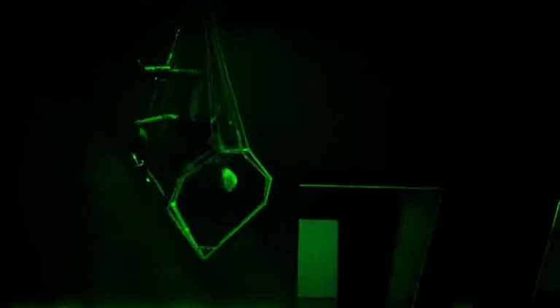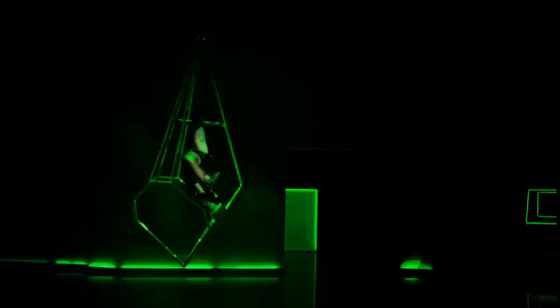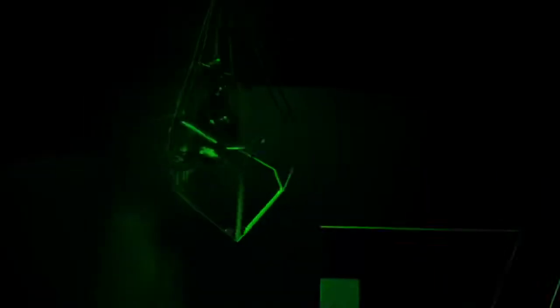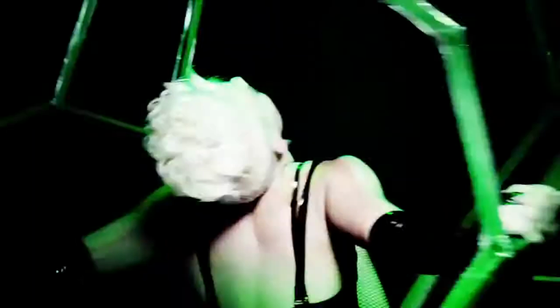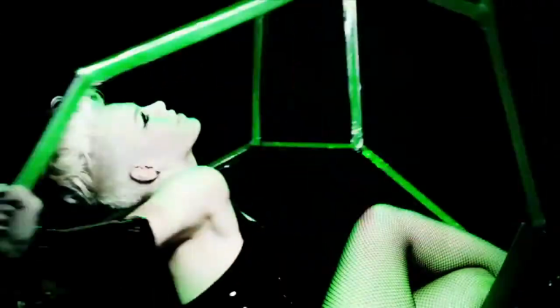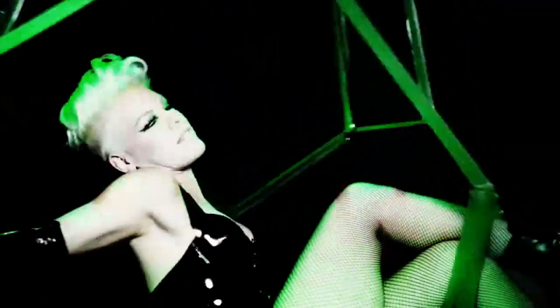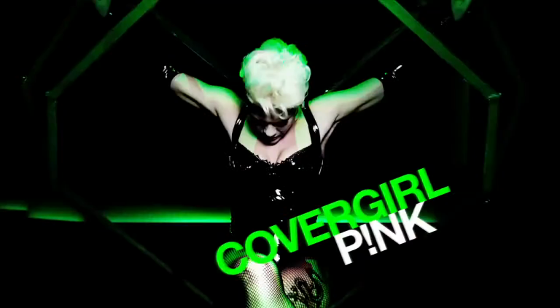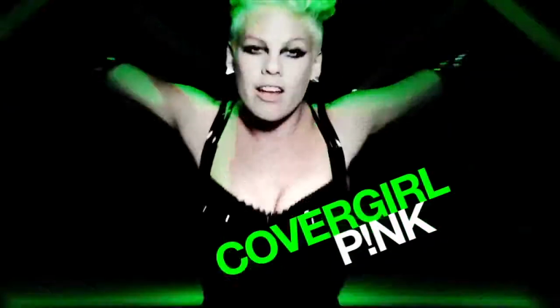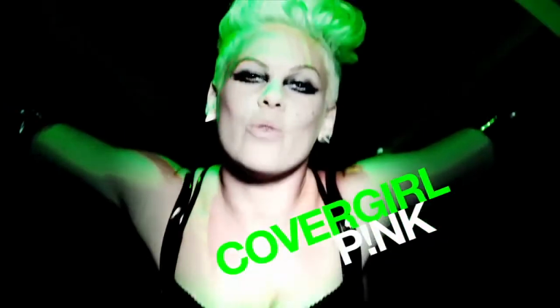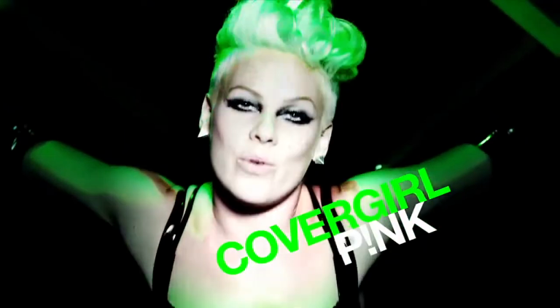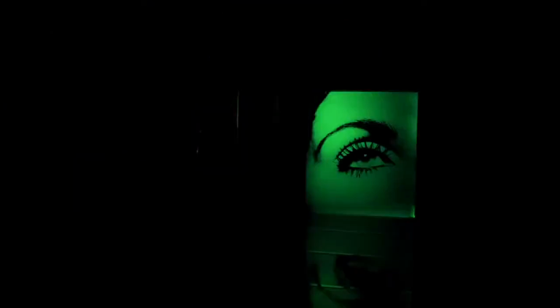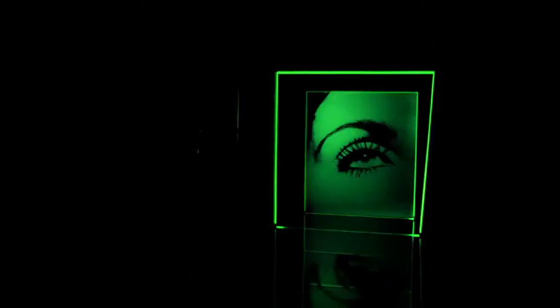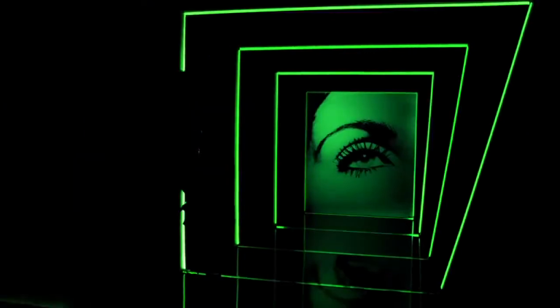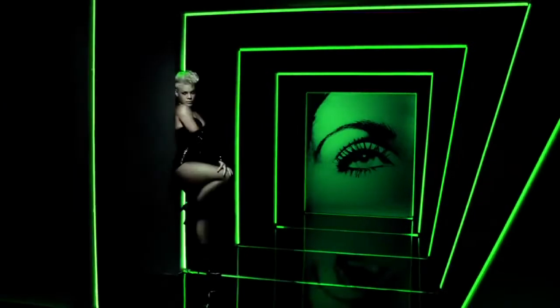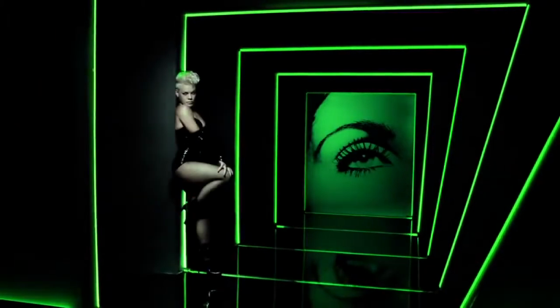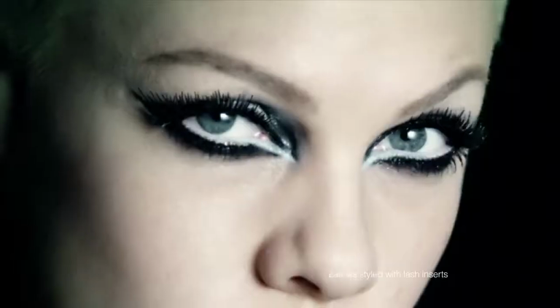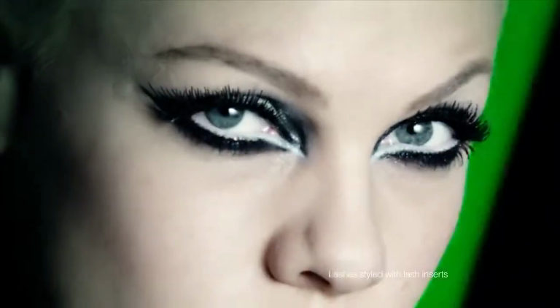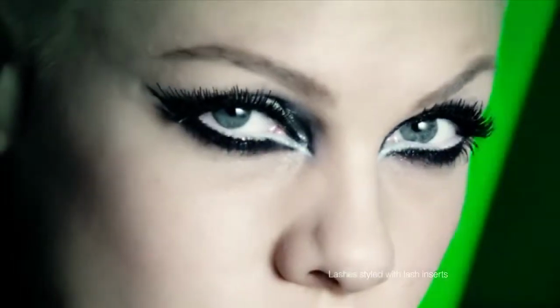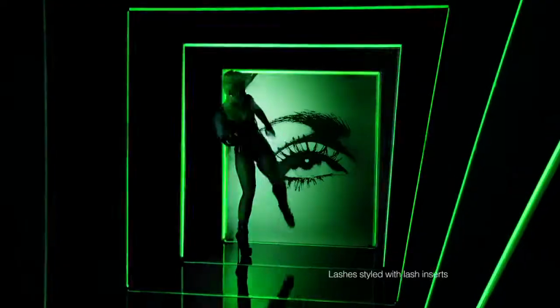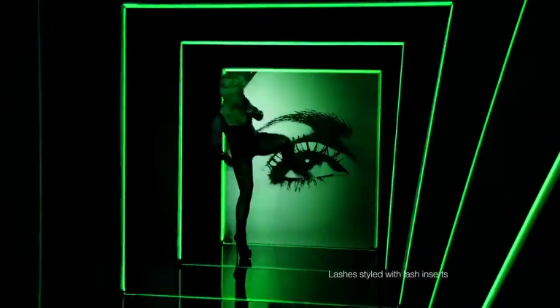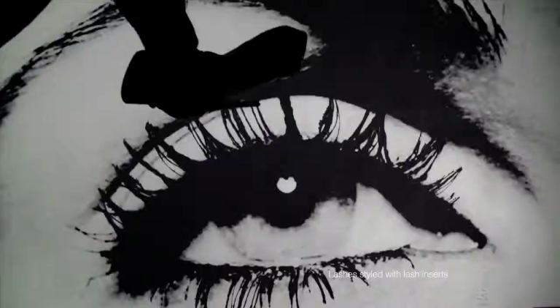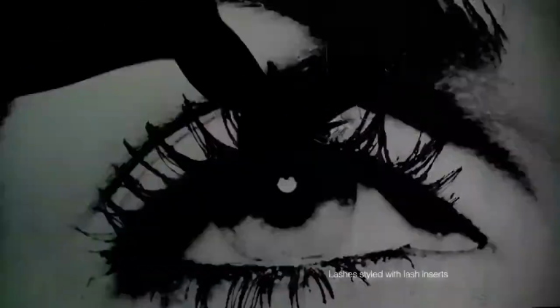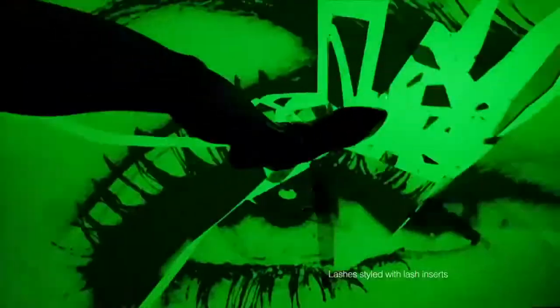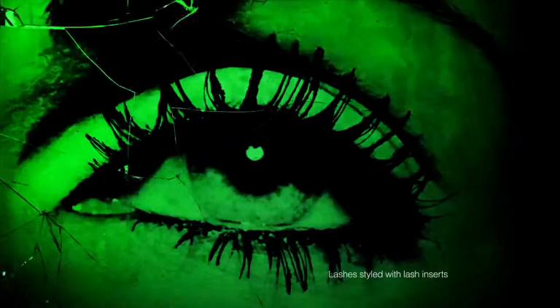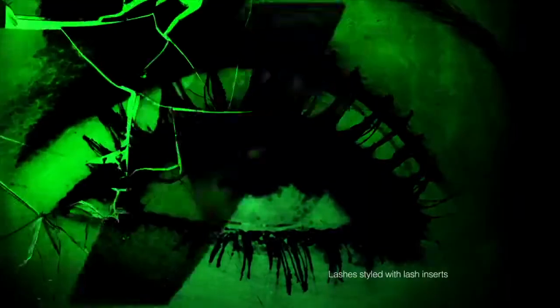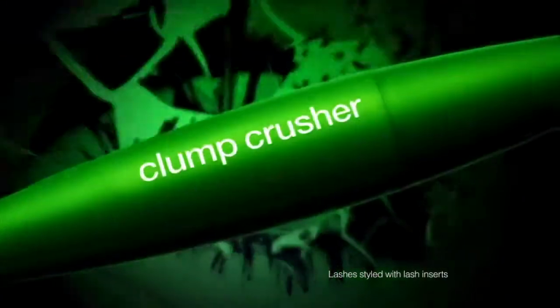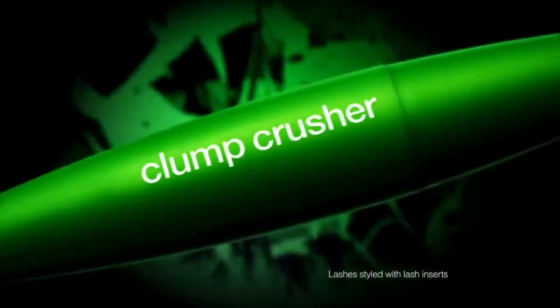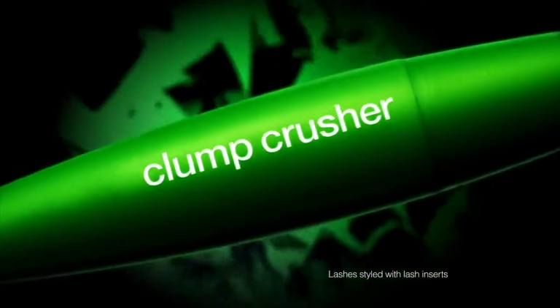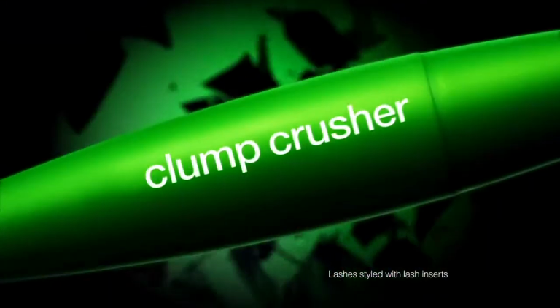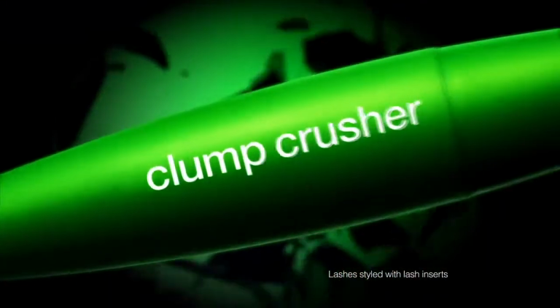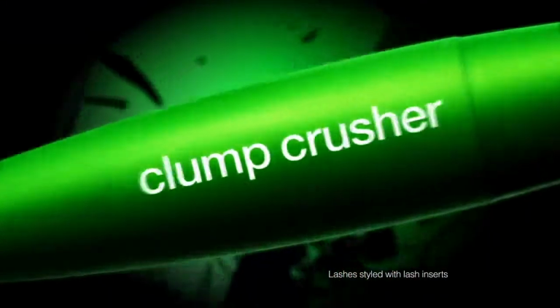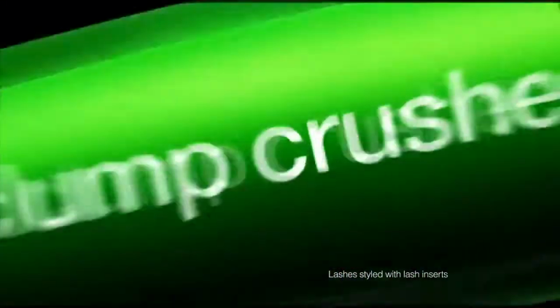New CoverGirl, new rules. Introducing volume without fear of clumps. New CoverGirl Clump Crusher.